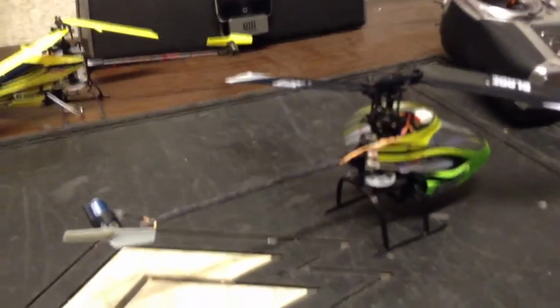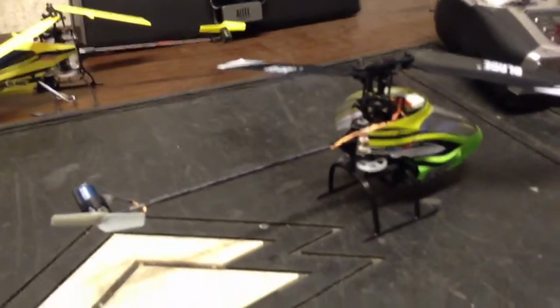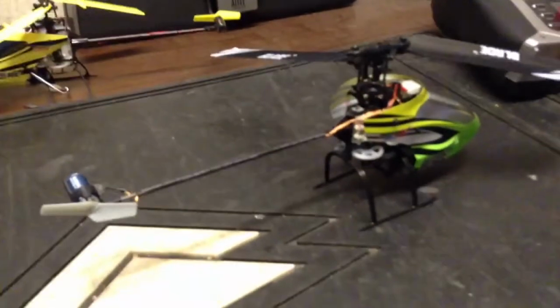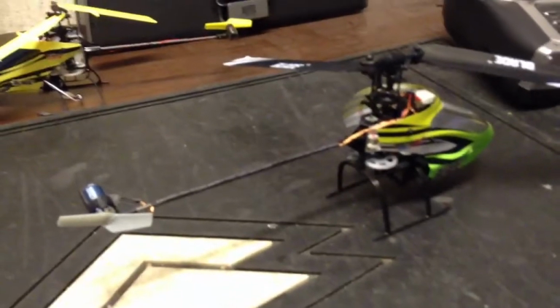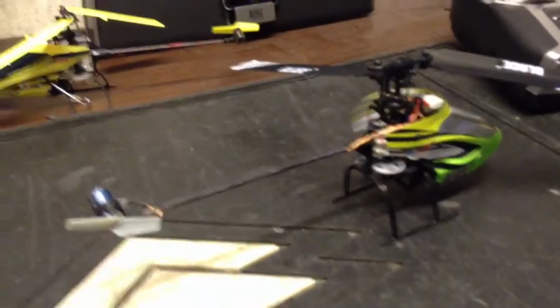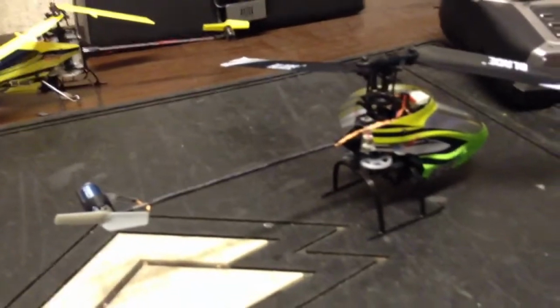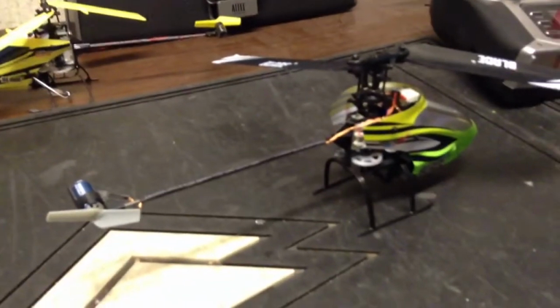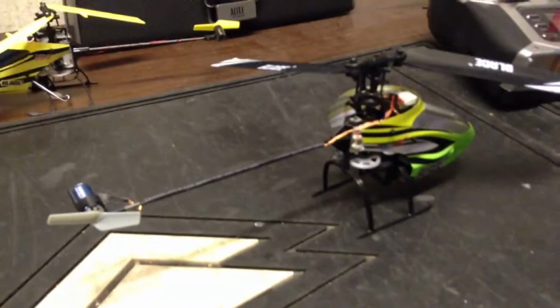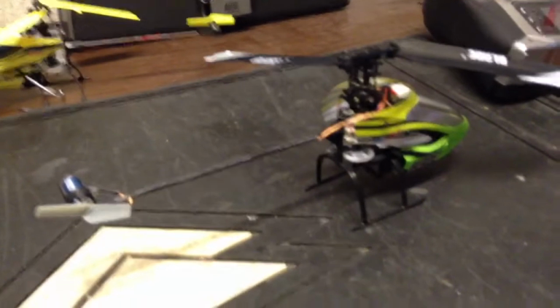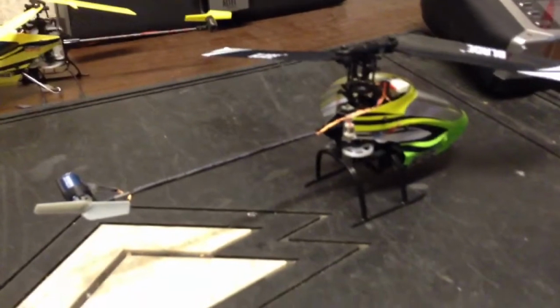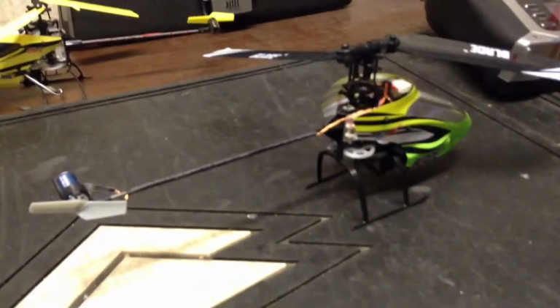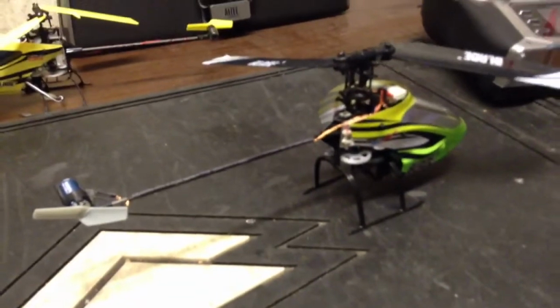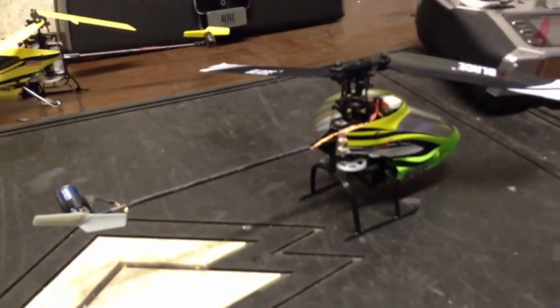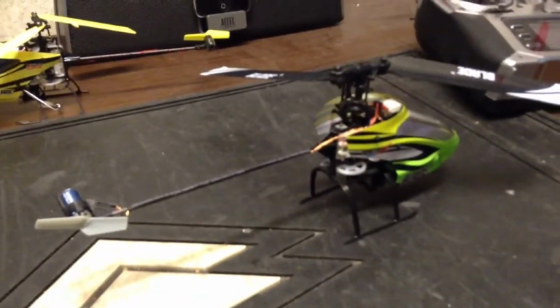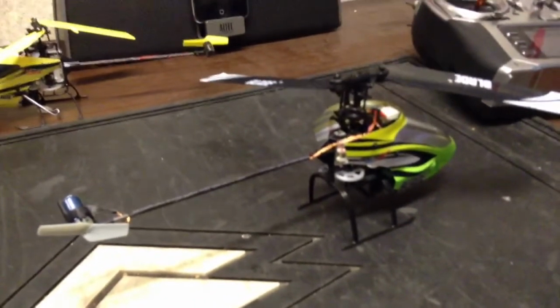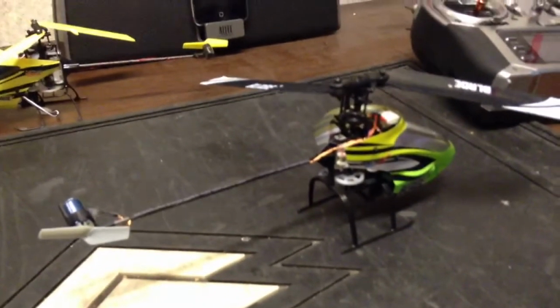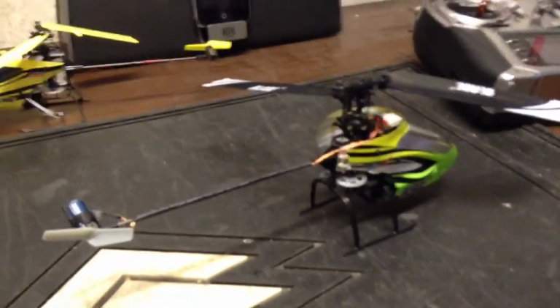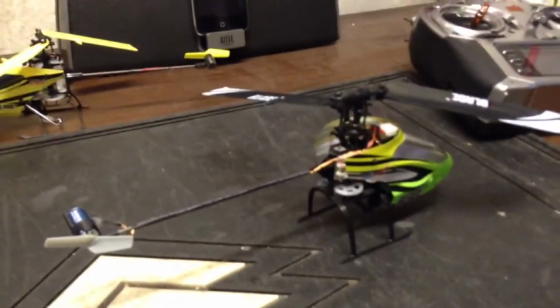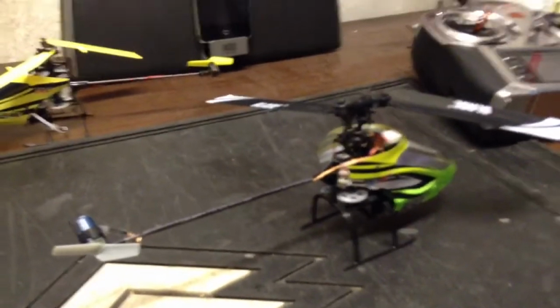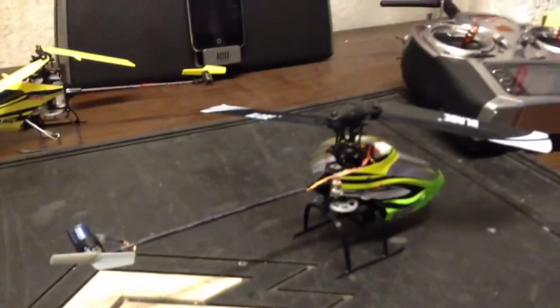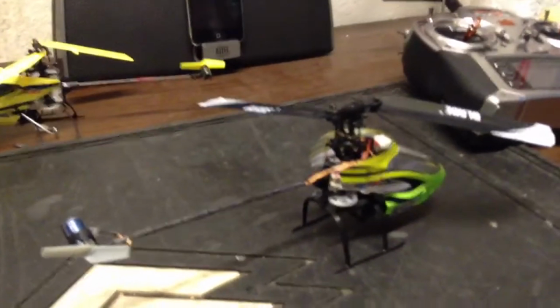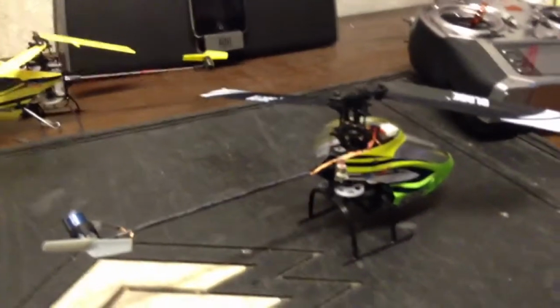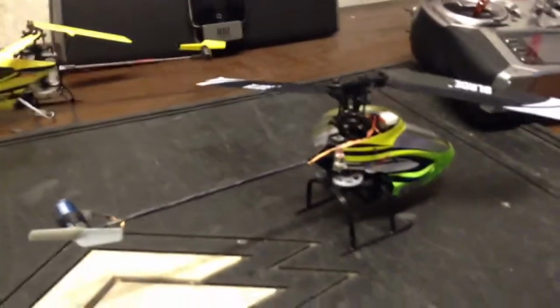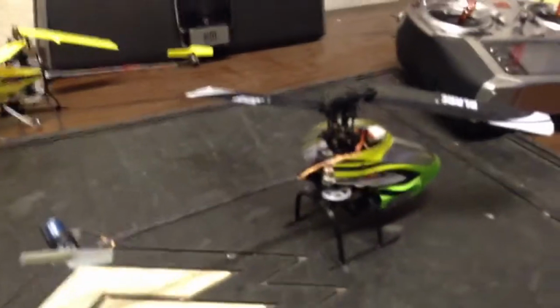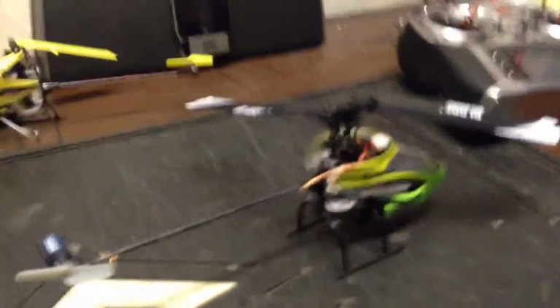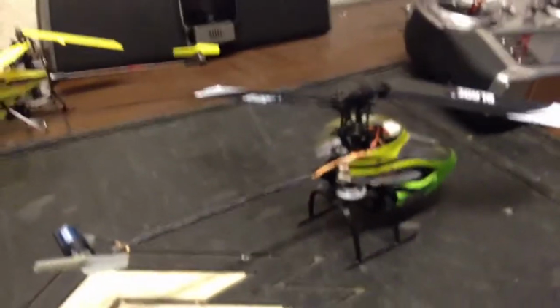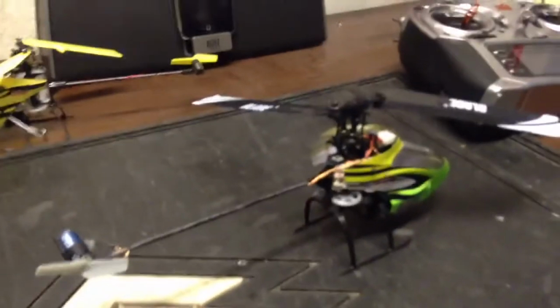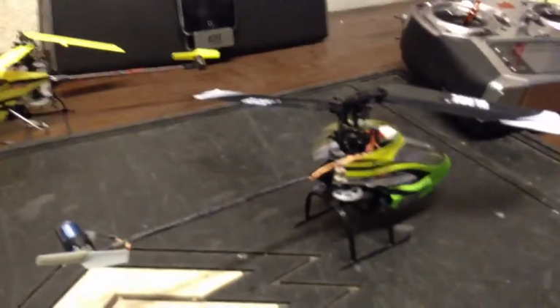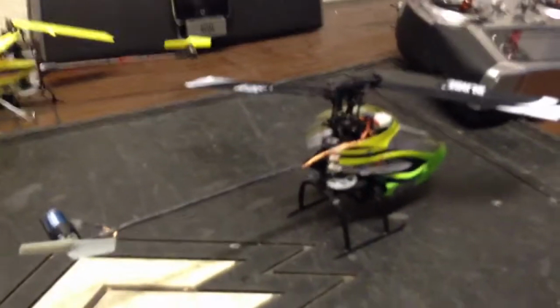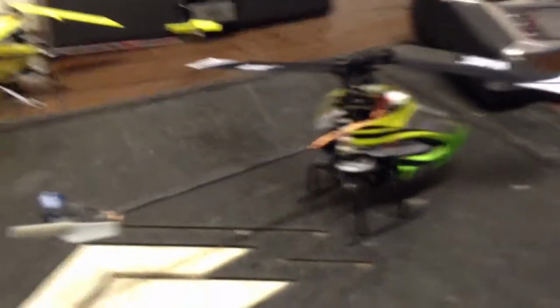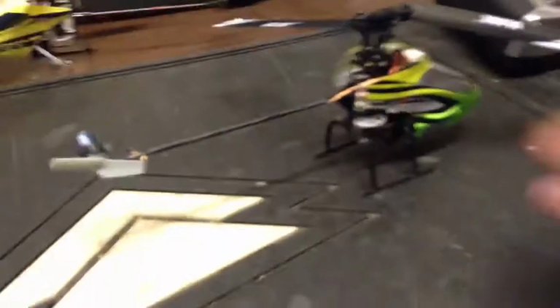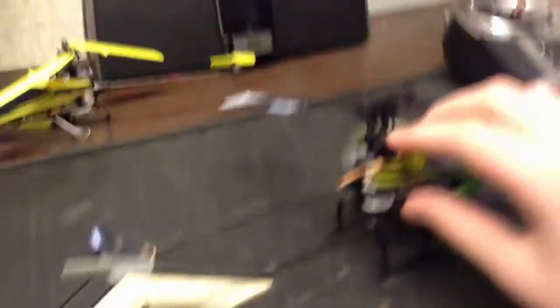It is quick, has a high head speed, it's very poppy and quick. It's a very crazy heli.